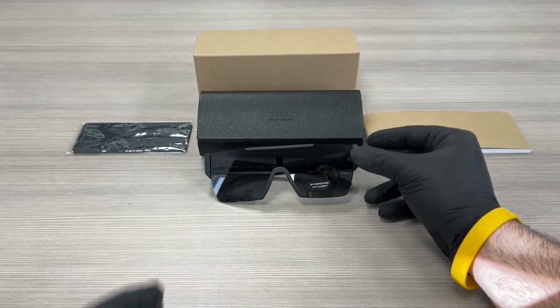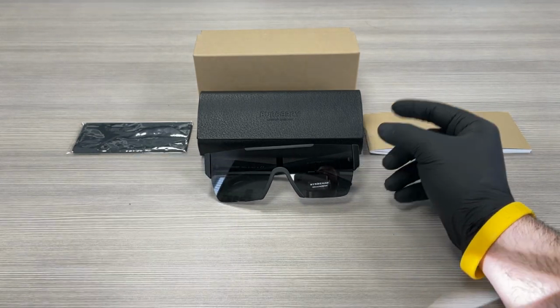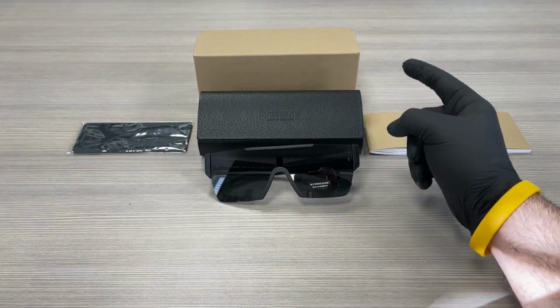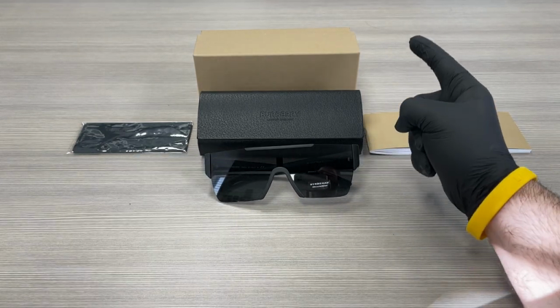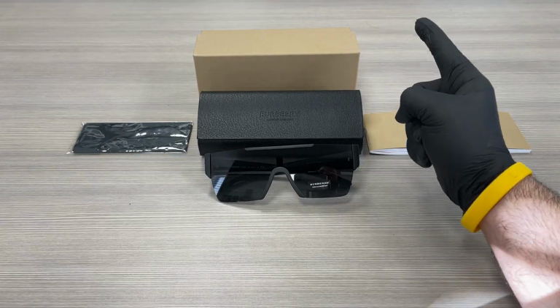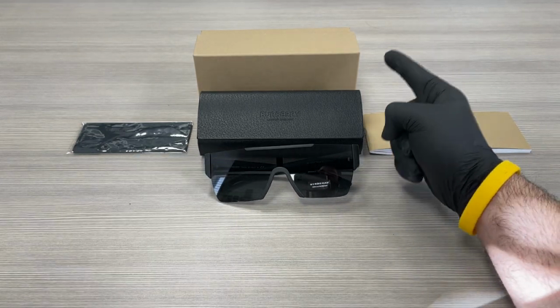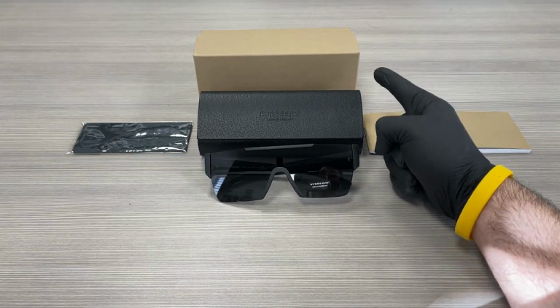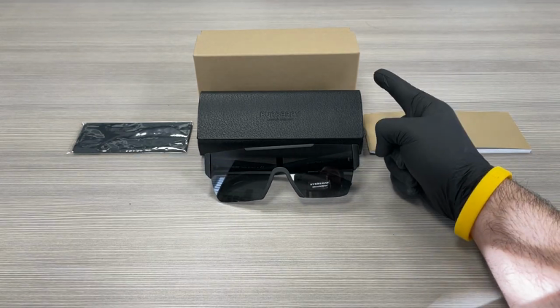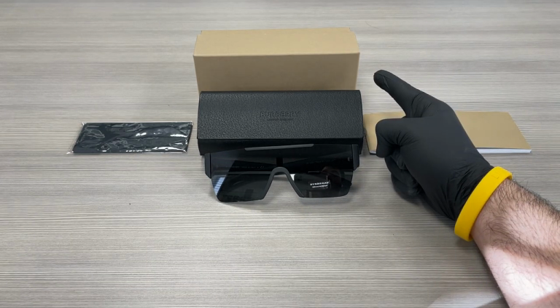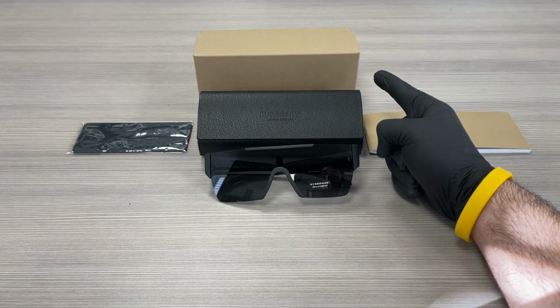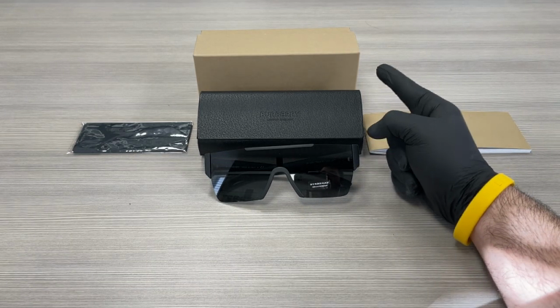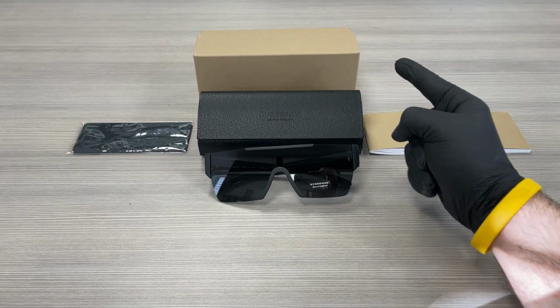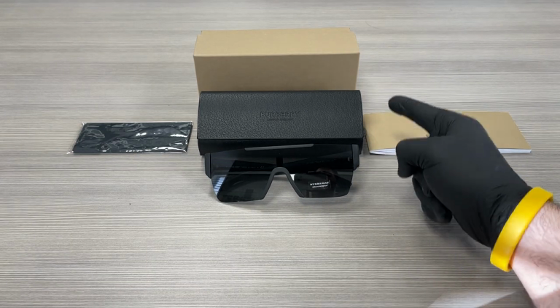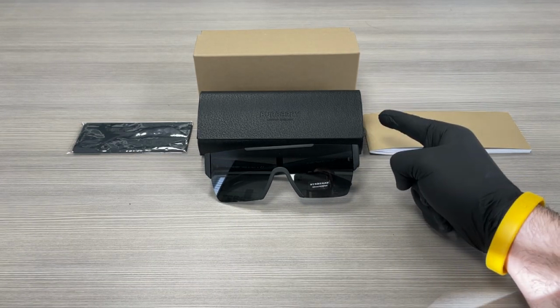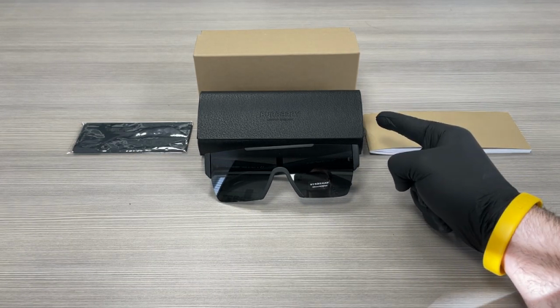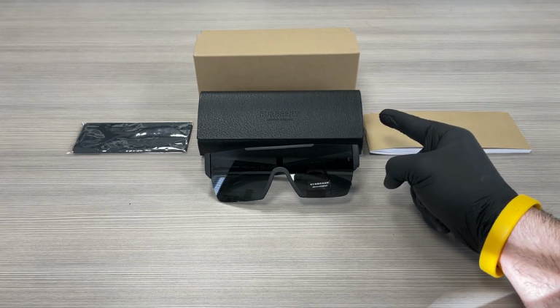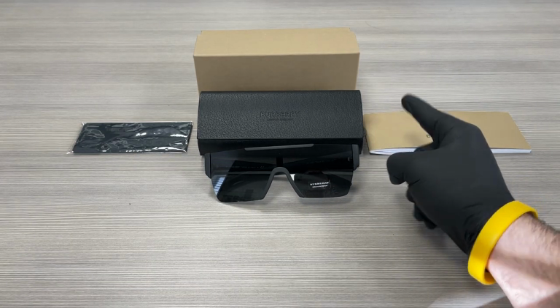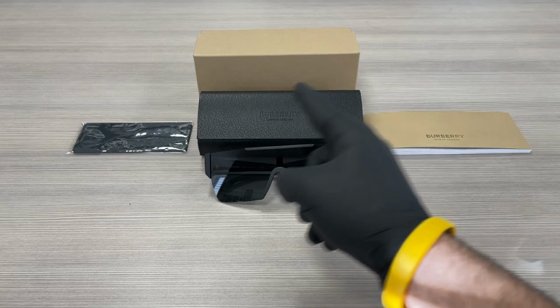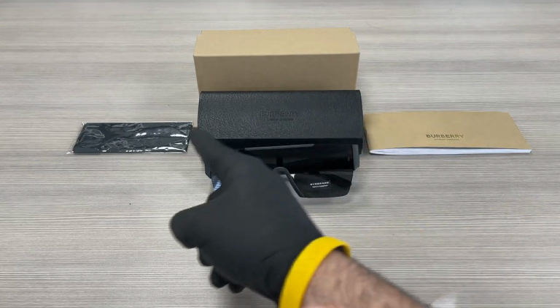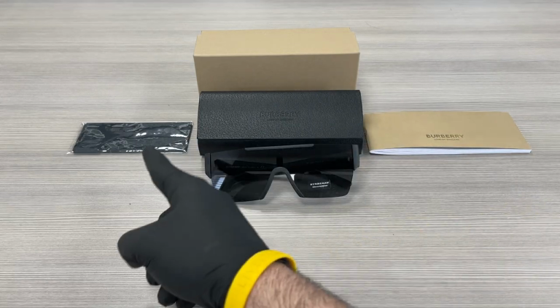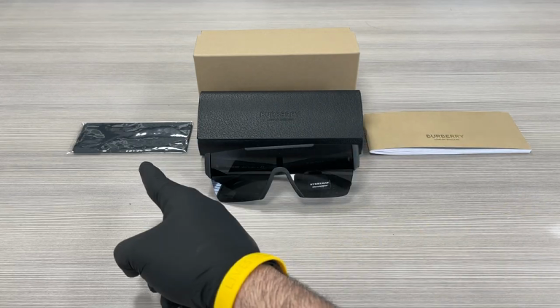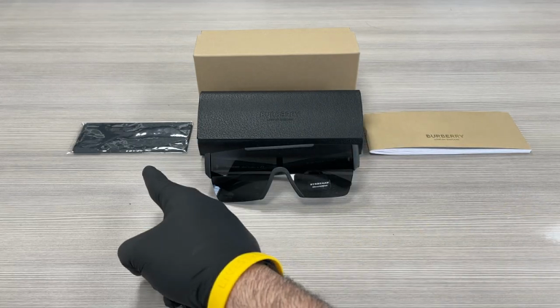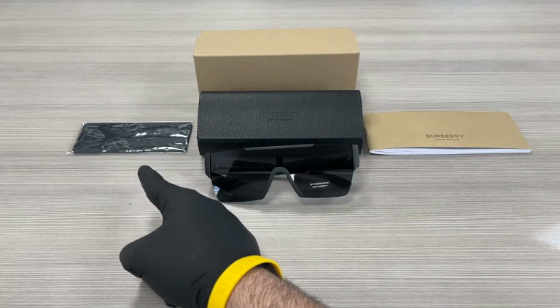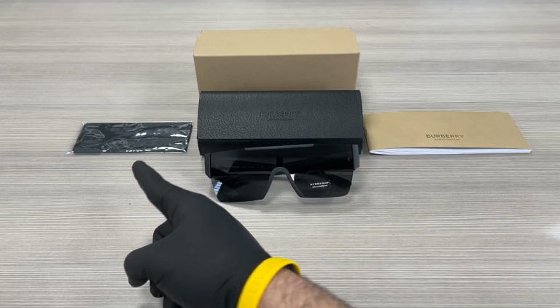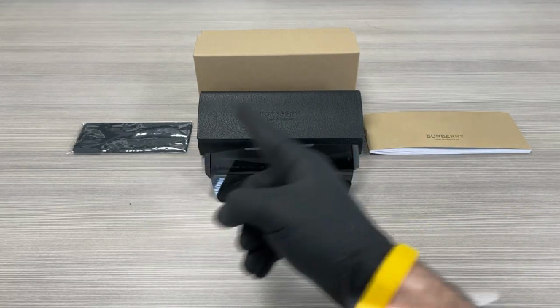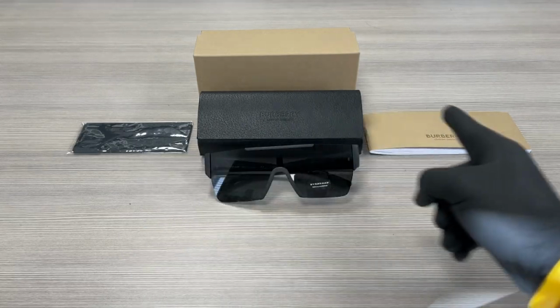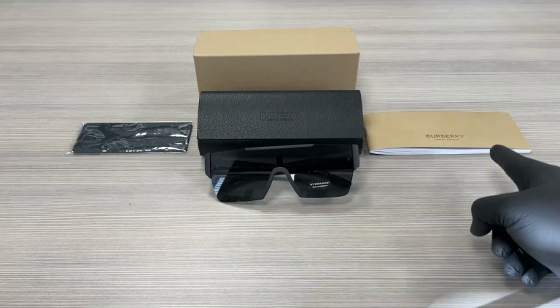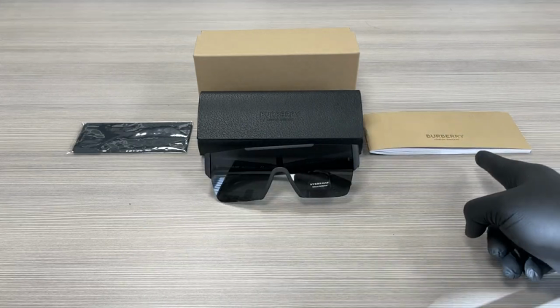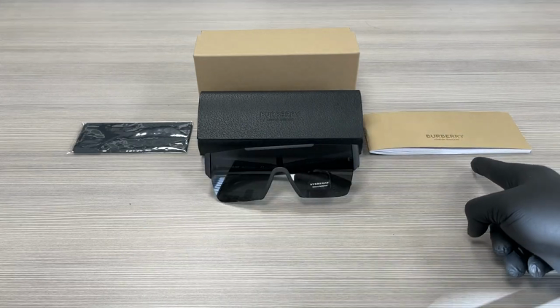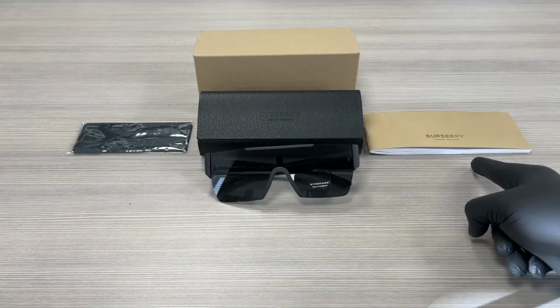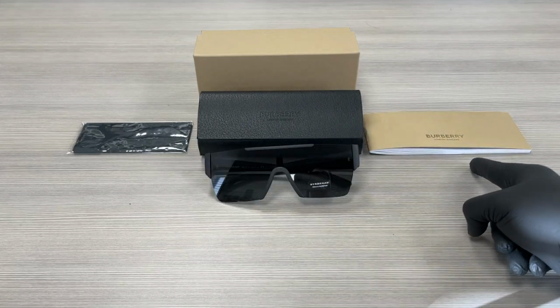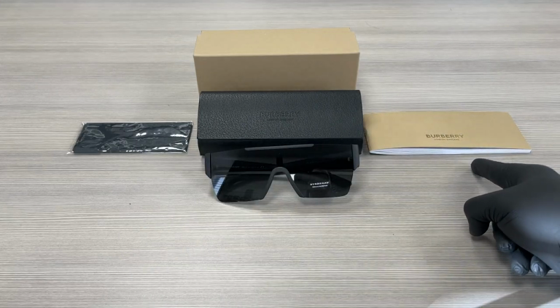On the other side, we have a Burberry gift box, a case to put your glasses in, a microfiber cleaning cloth, and an authenticity booklet.